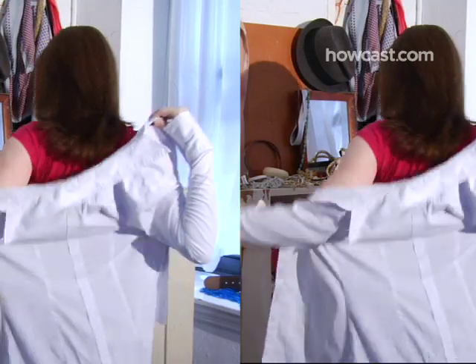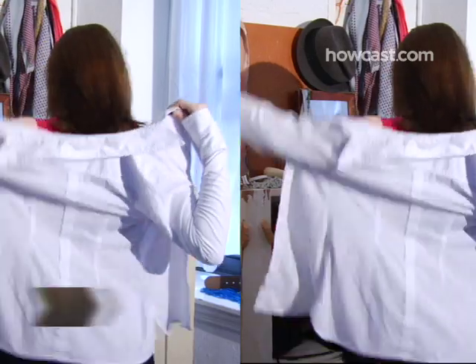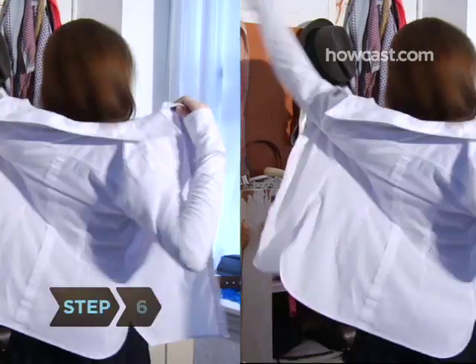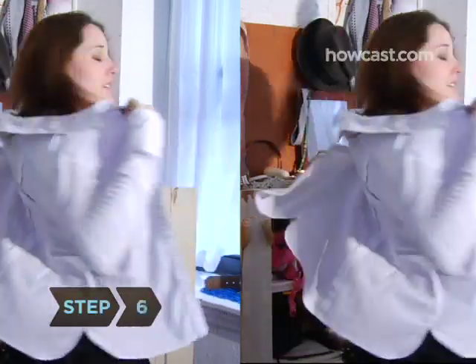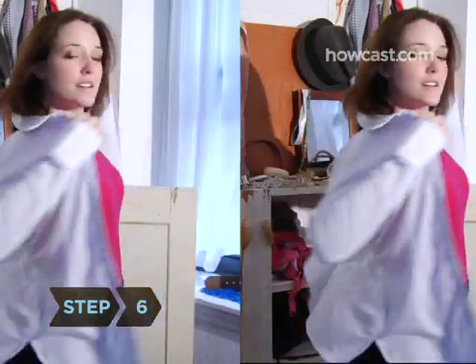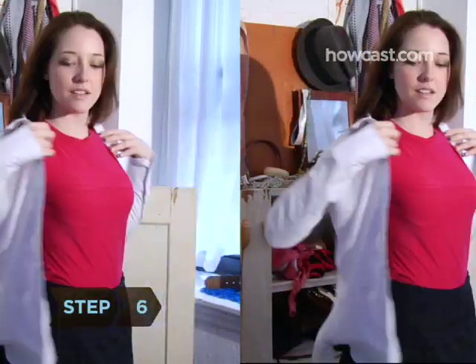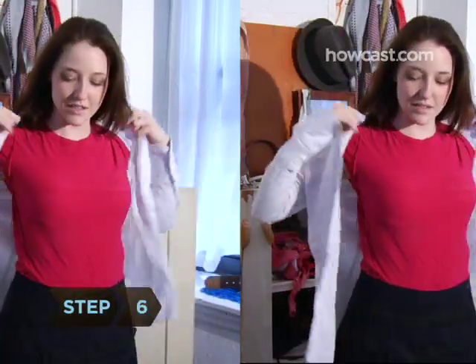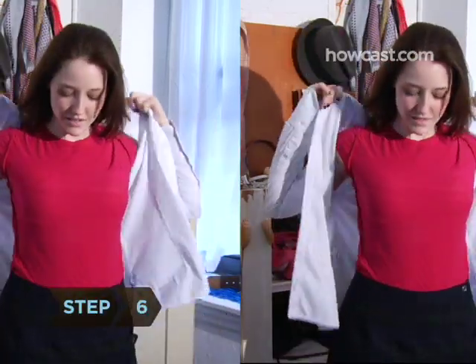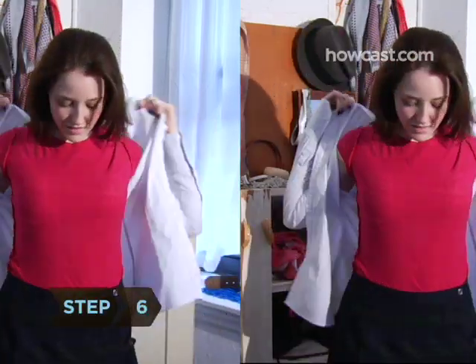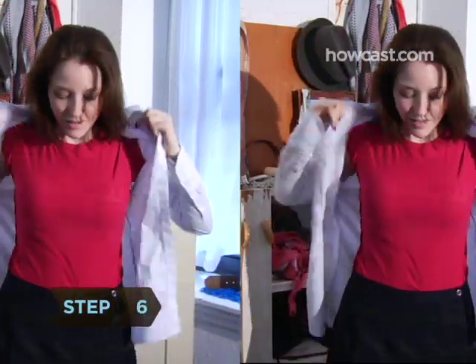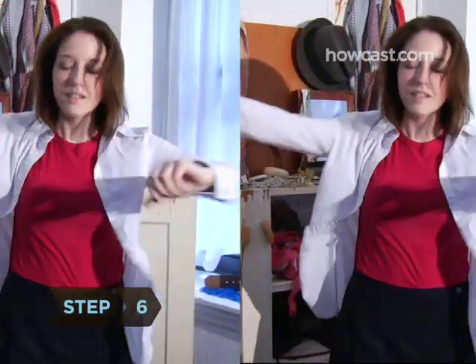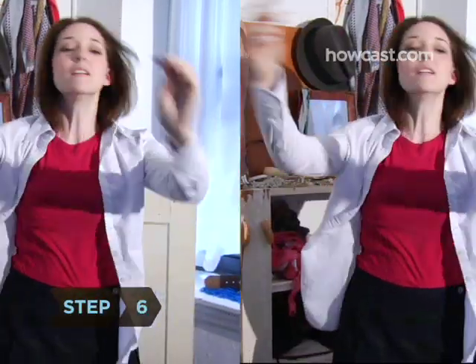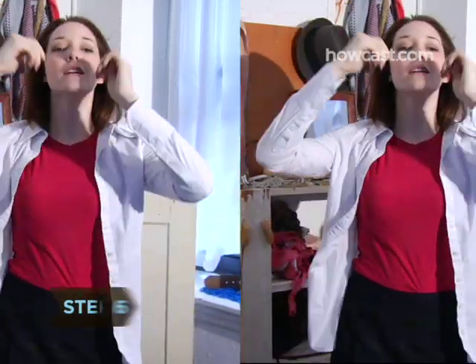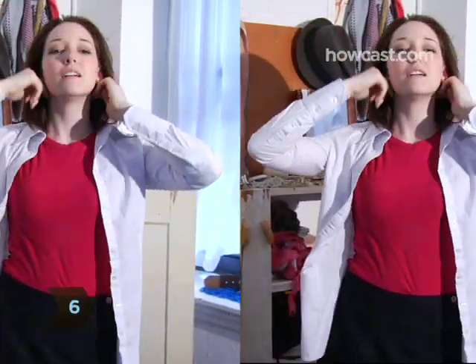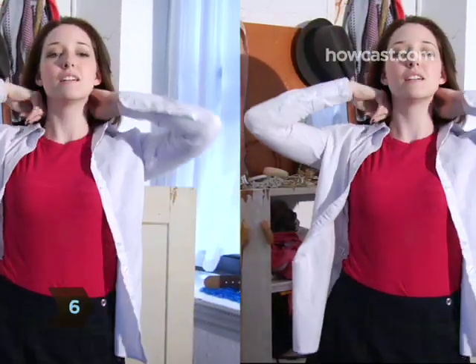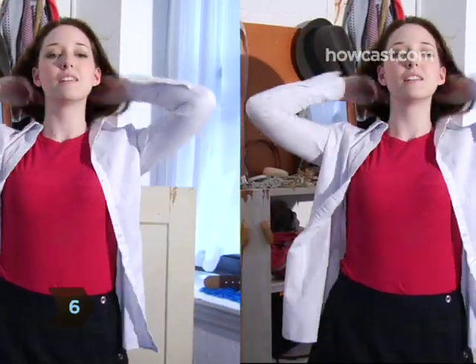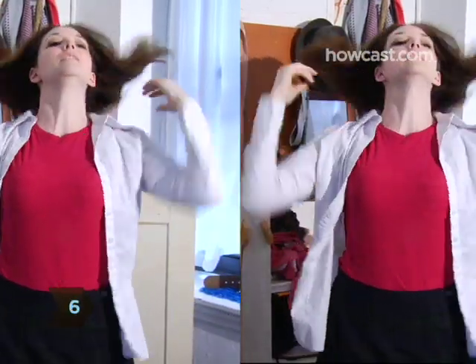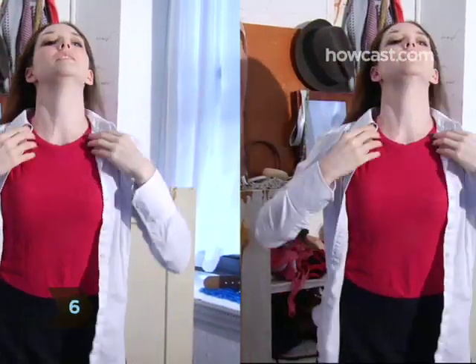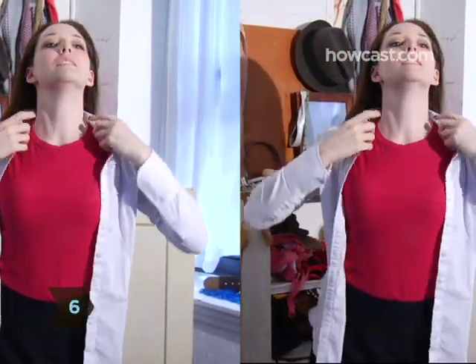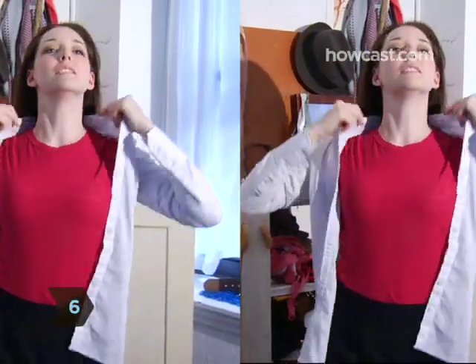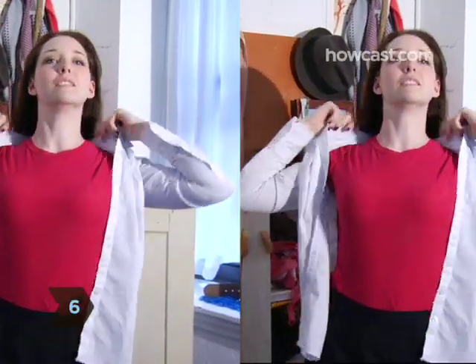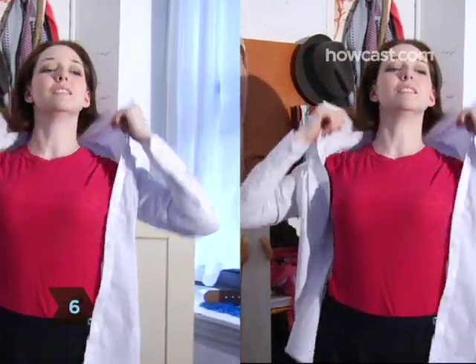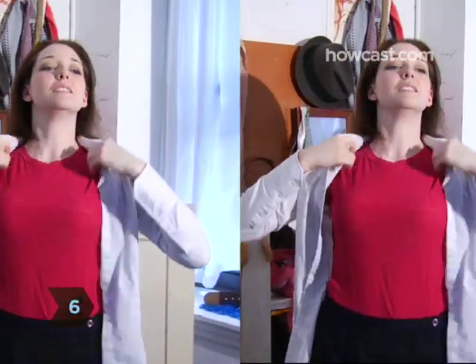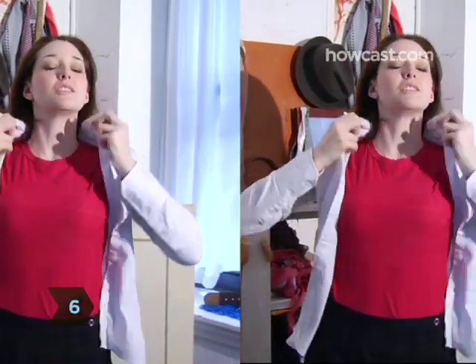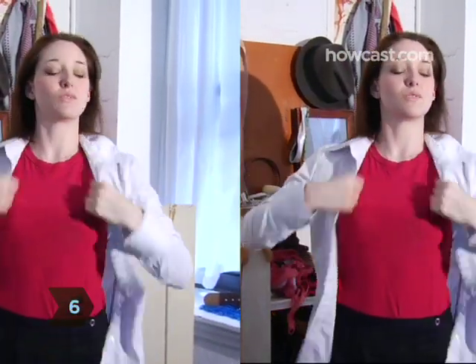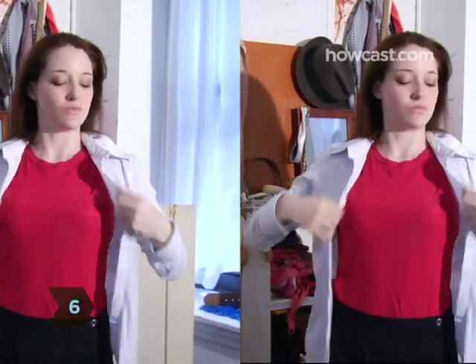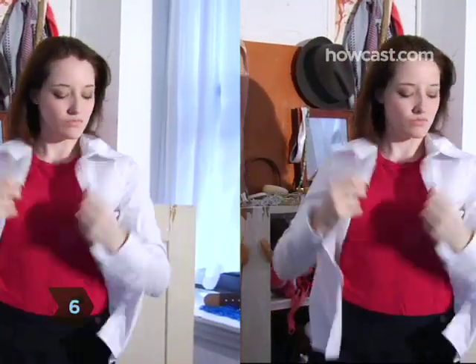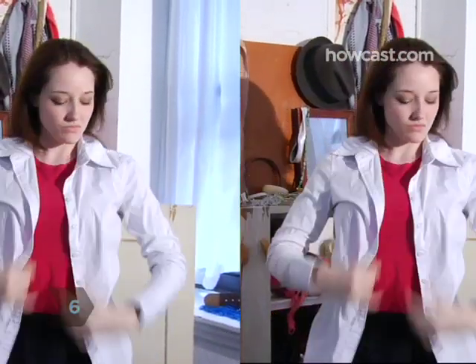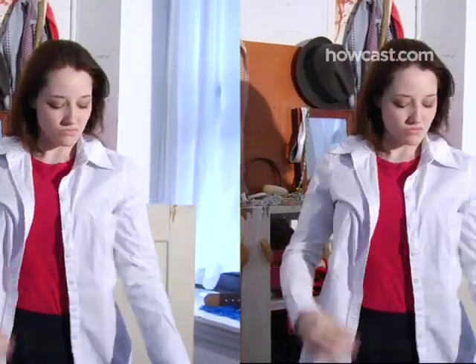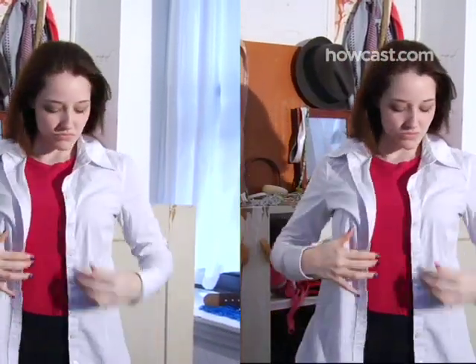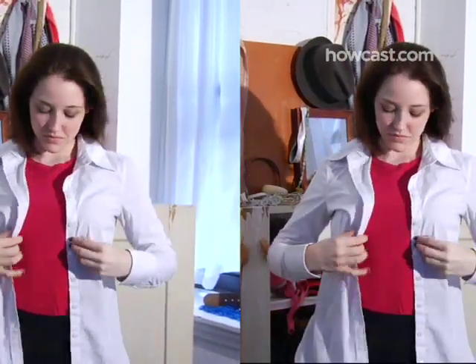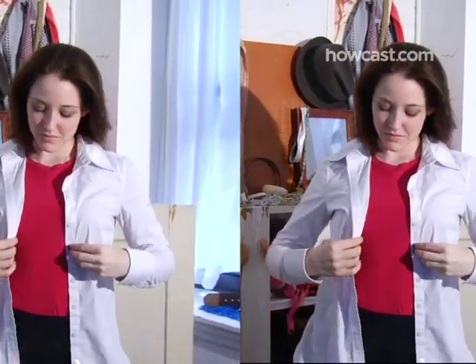Step 6. Sneak a bit of color under your regulation shirt with a brightly colored or cool tee.